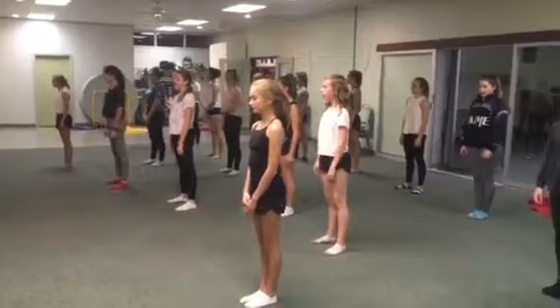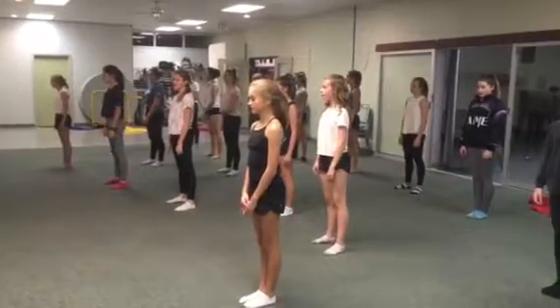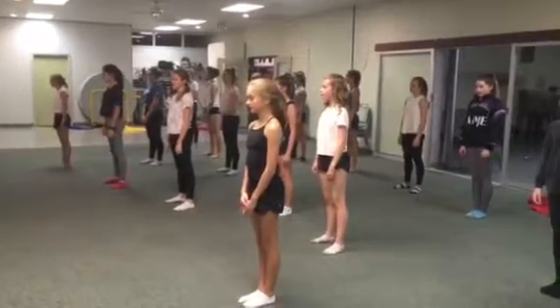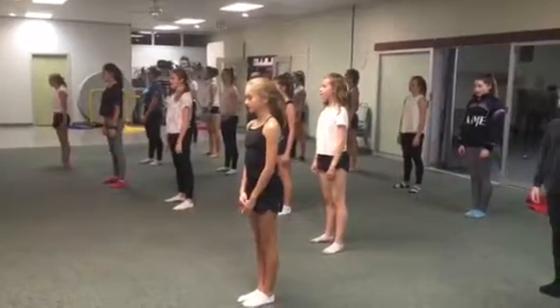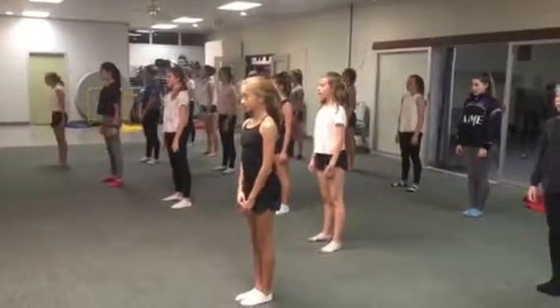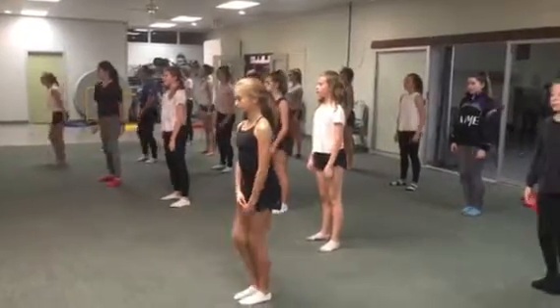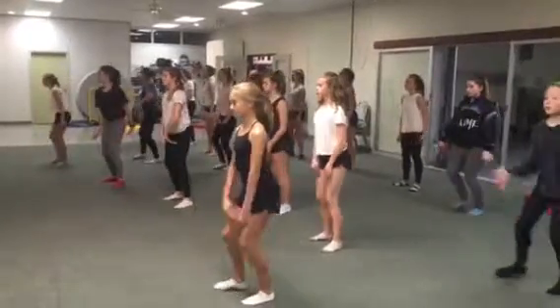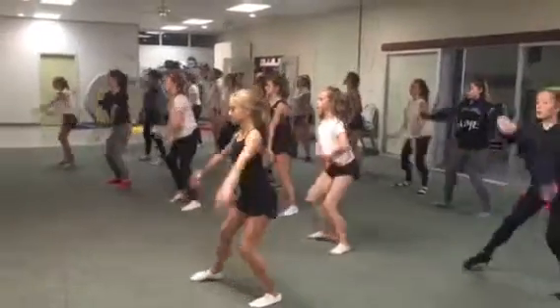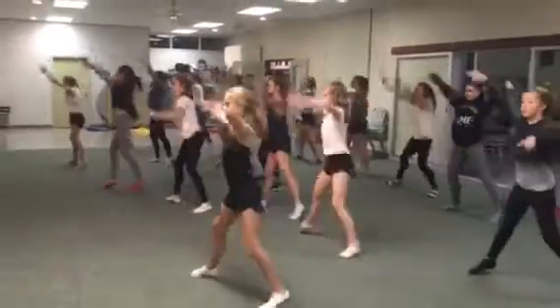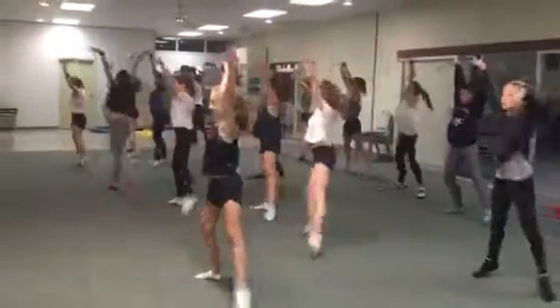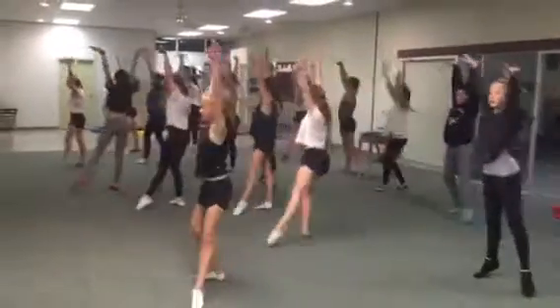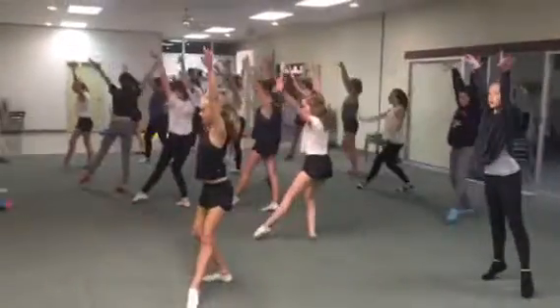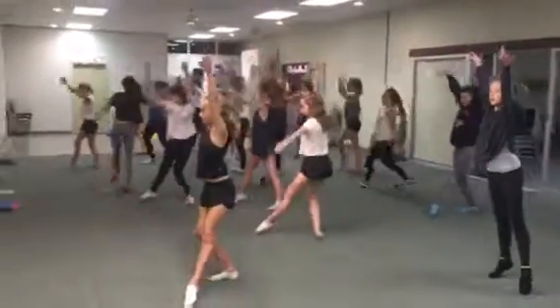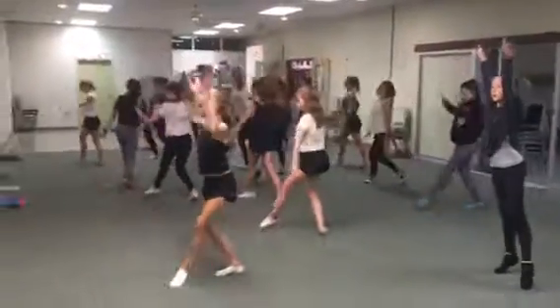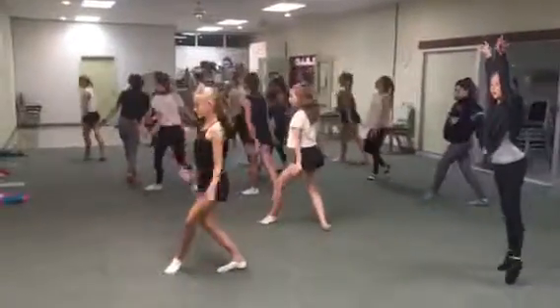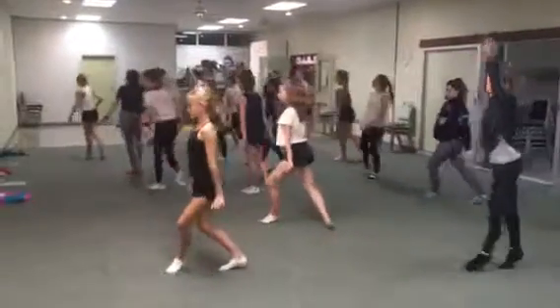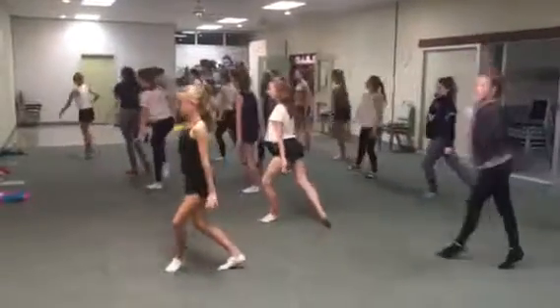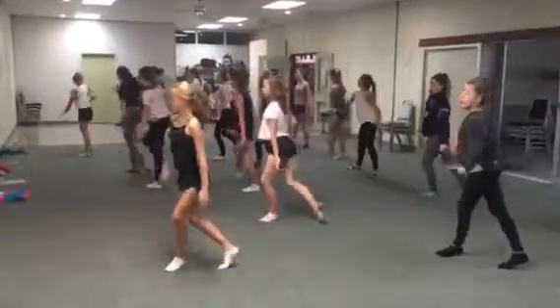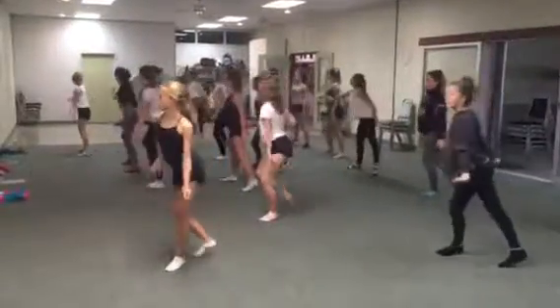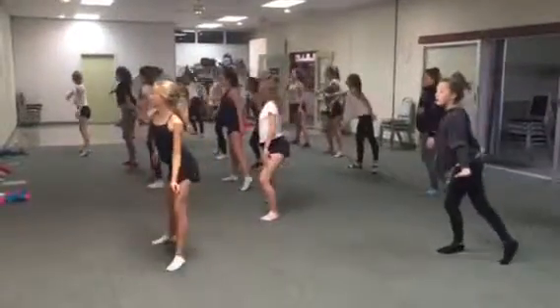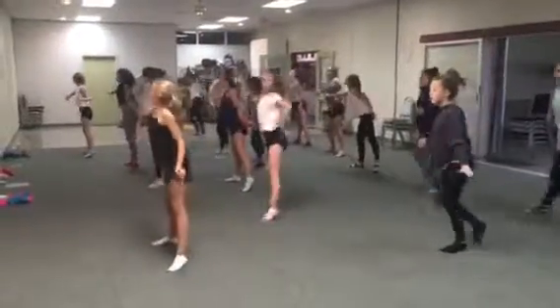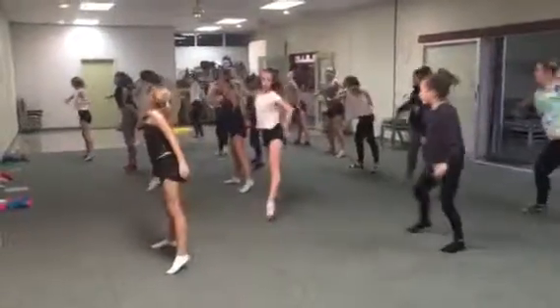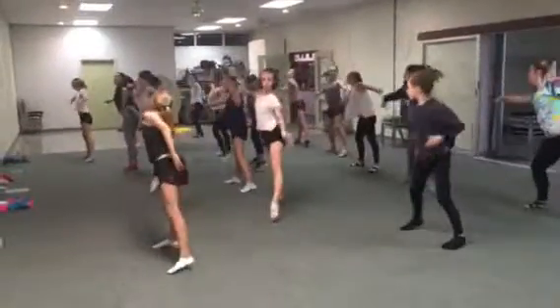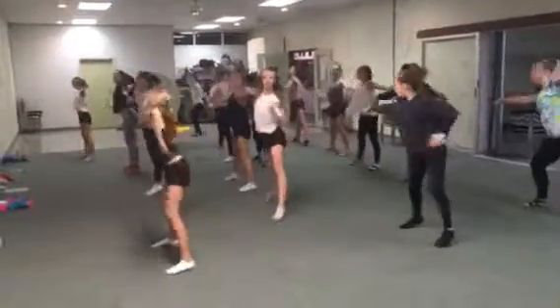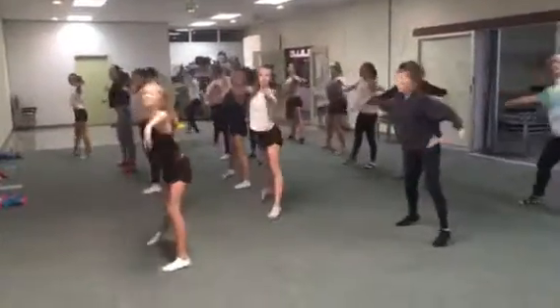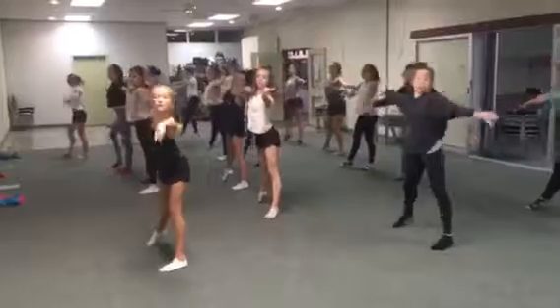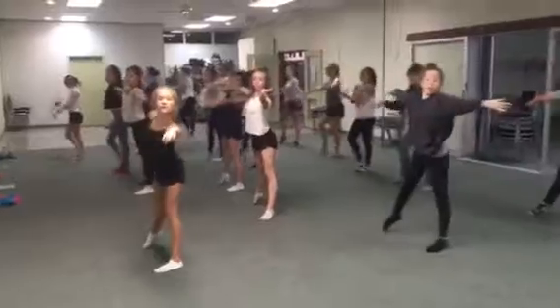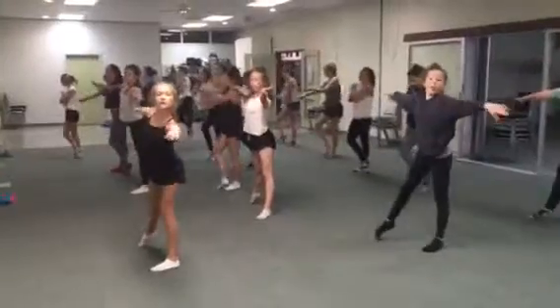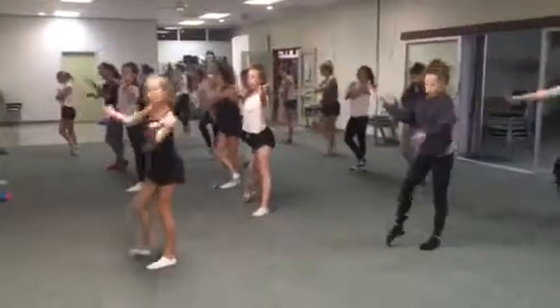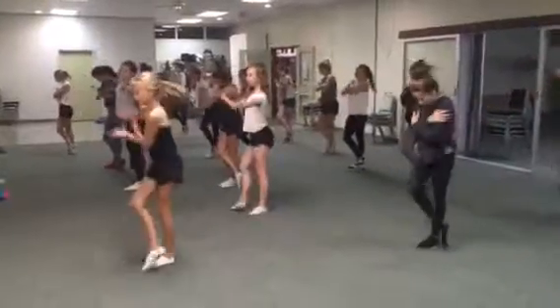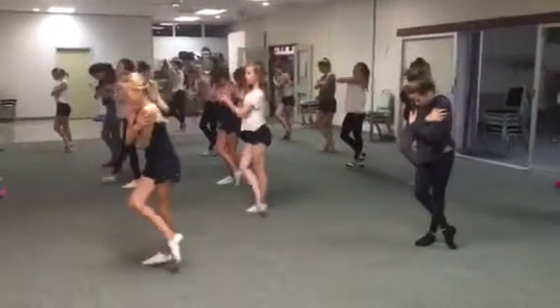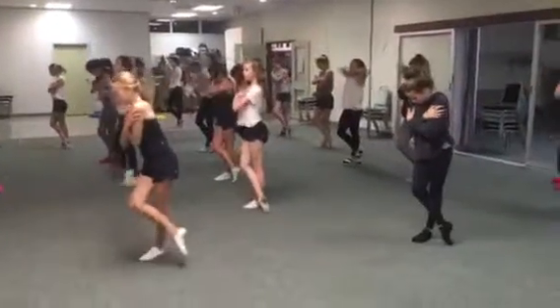Ready, go. Drag with arms up, come through with down, reach right then left, three, and cross toe with hug, four.